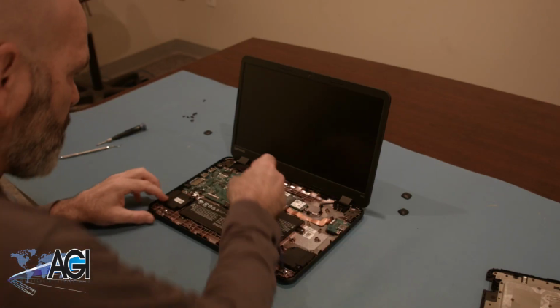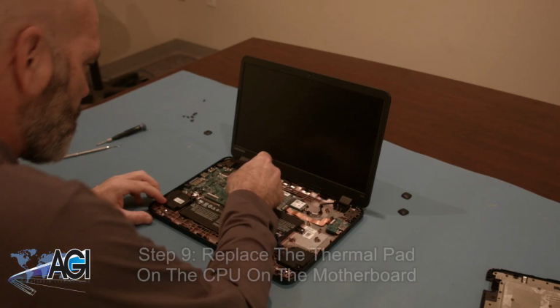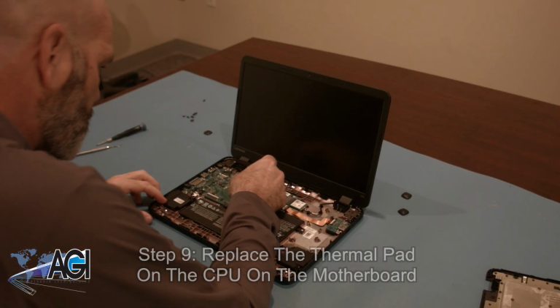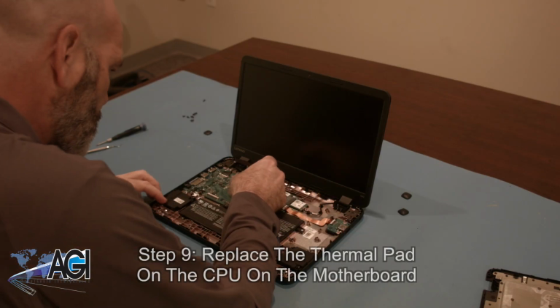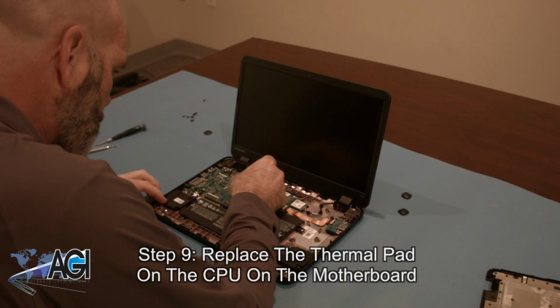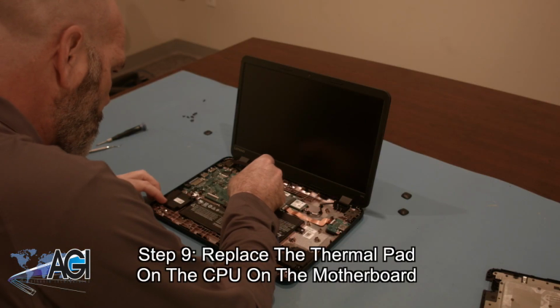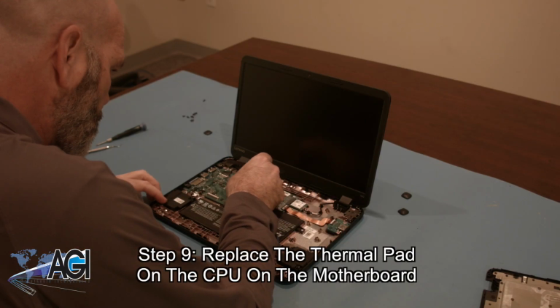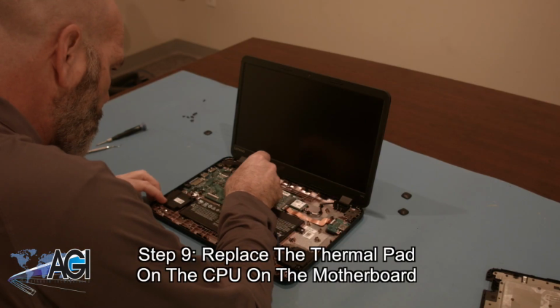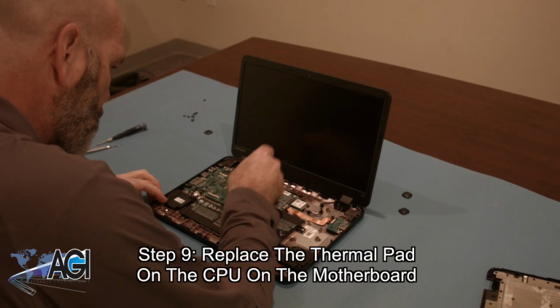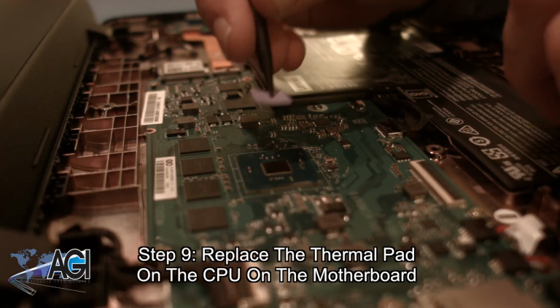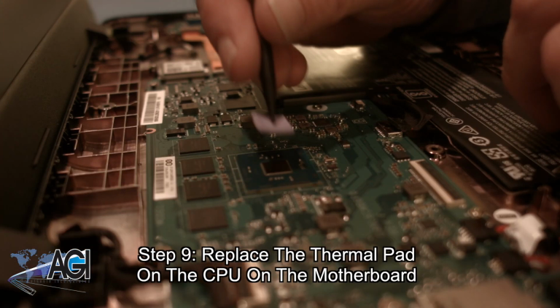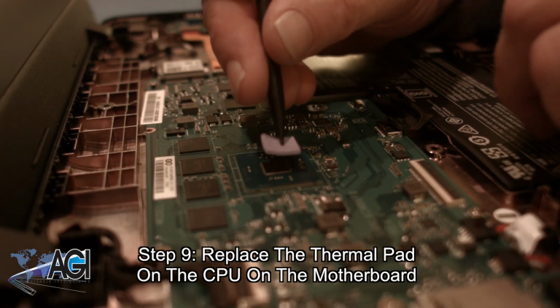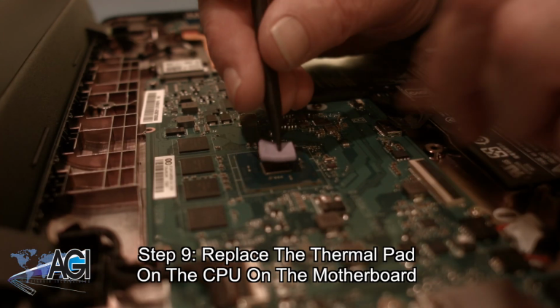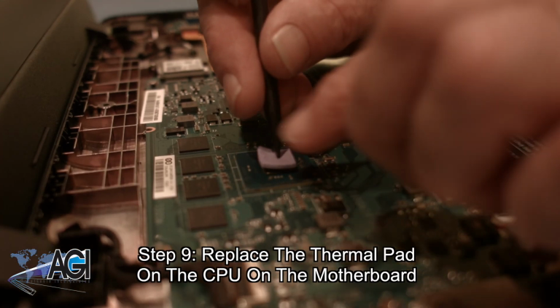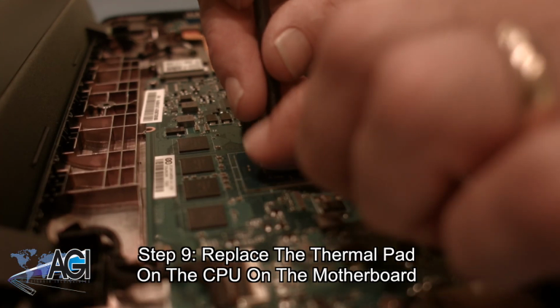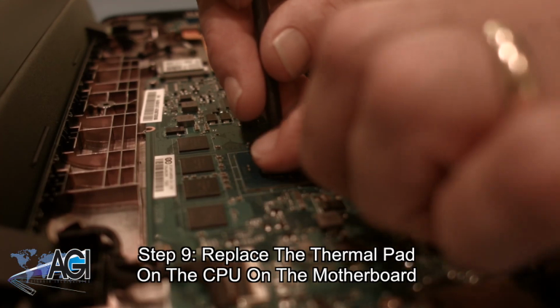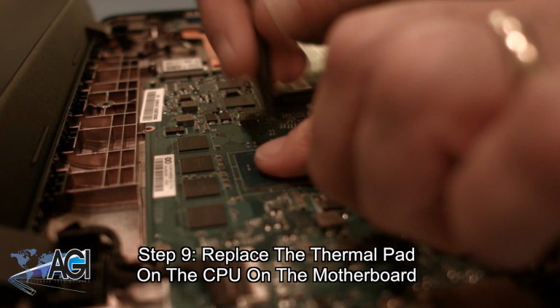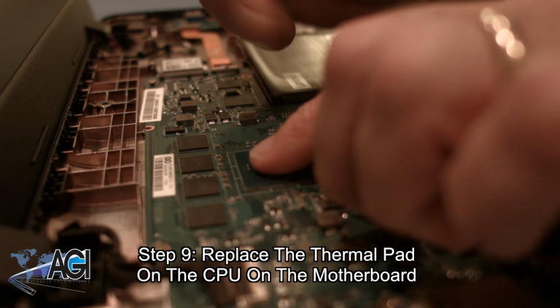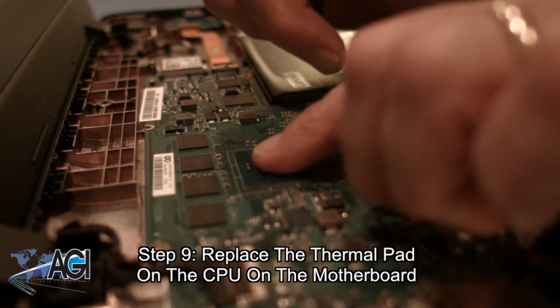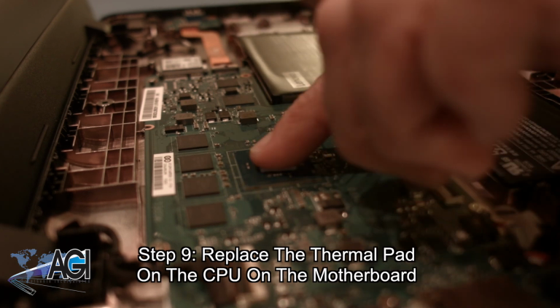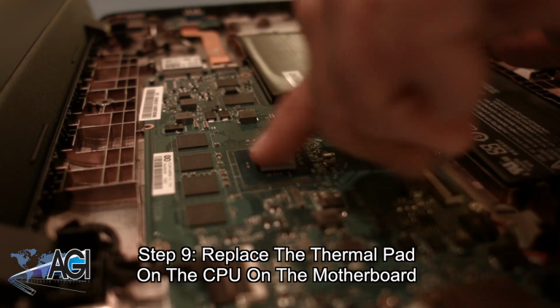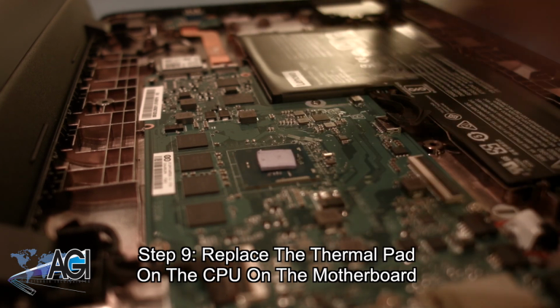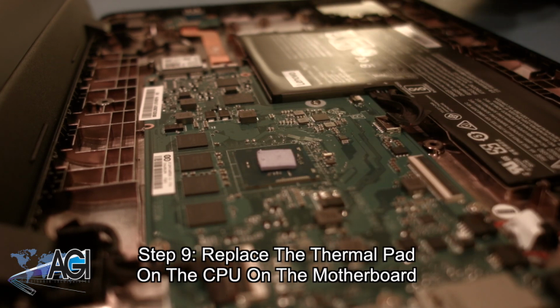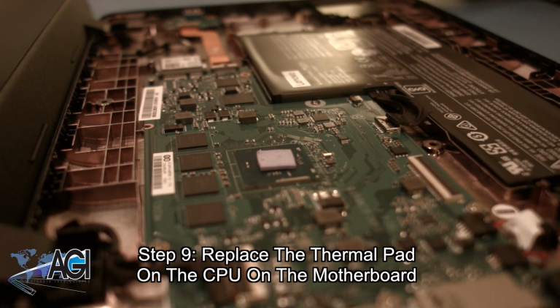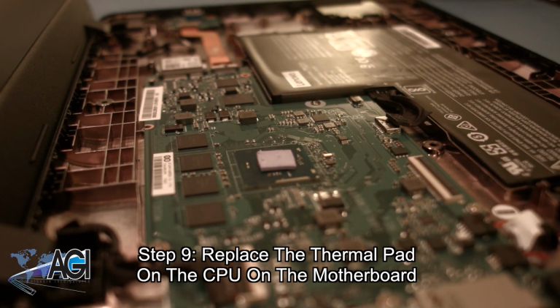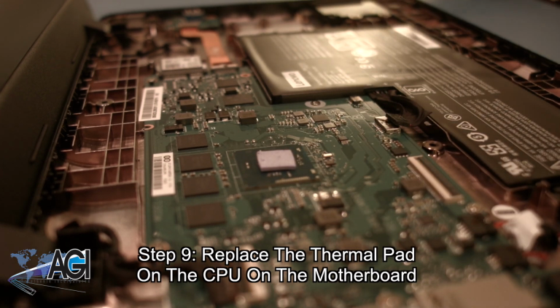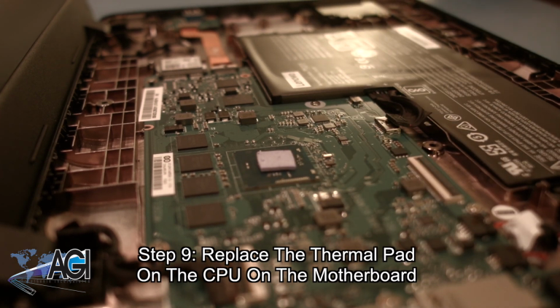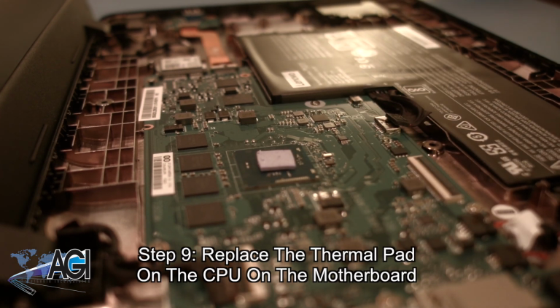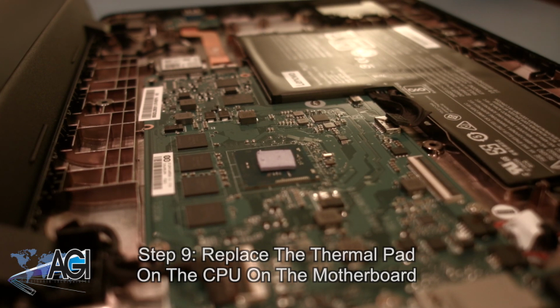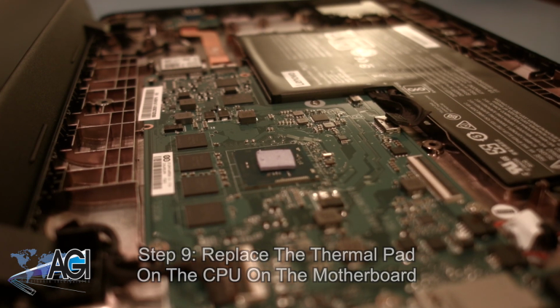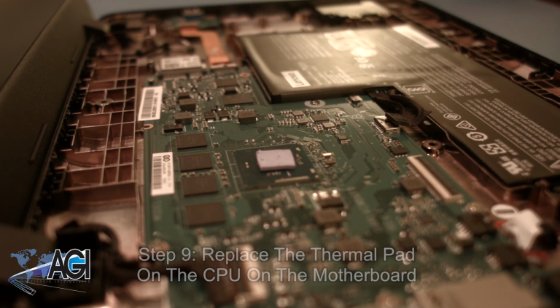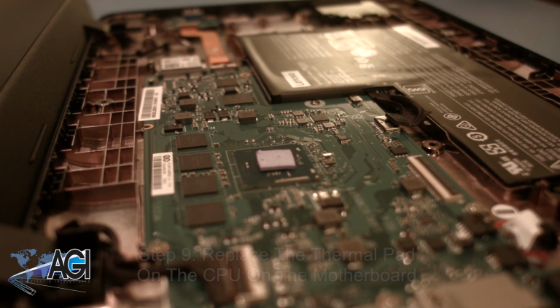In the event that it came off with the palm rest assembly, the next step will be to replace the thermal pad on the motherboard's CPU.